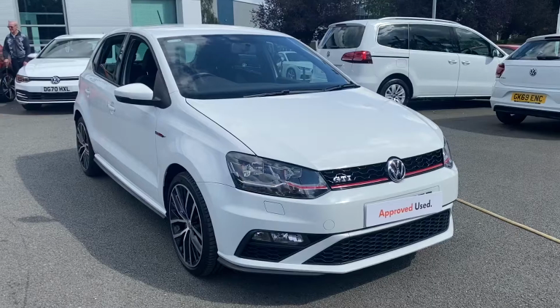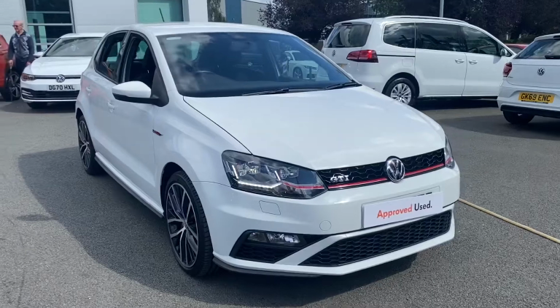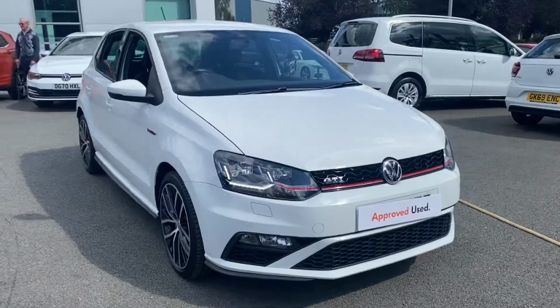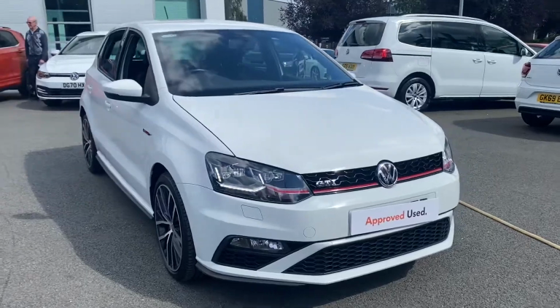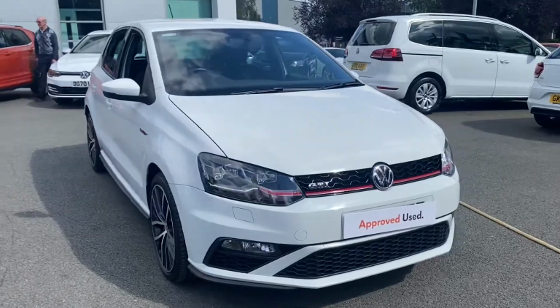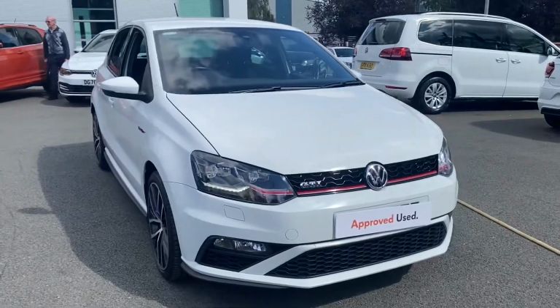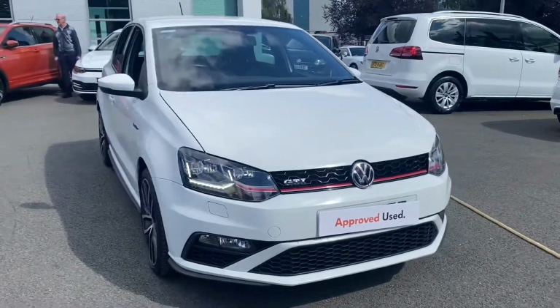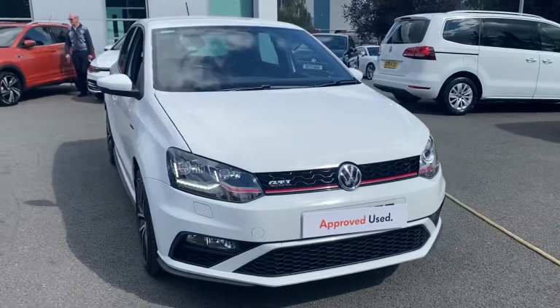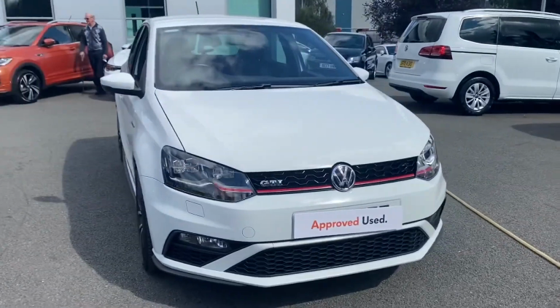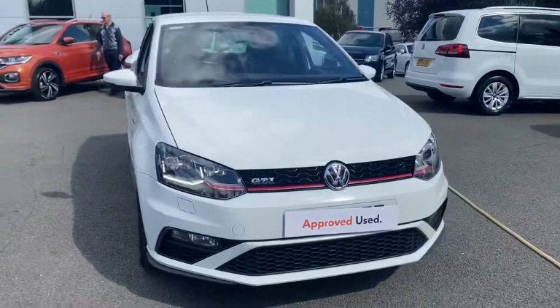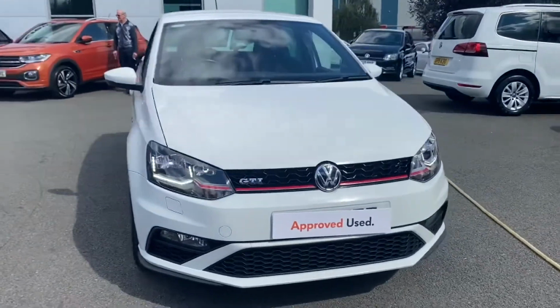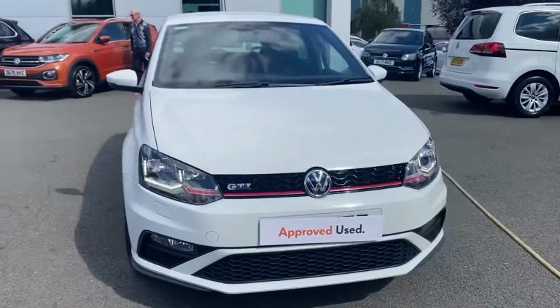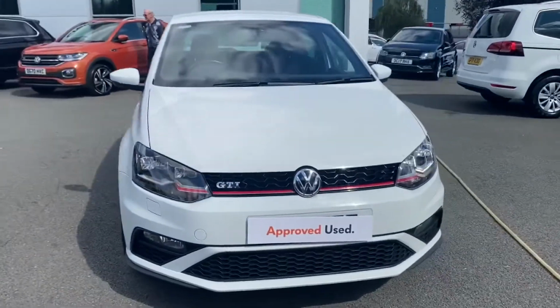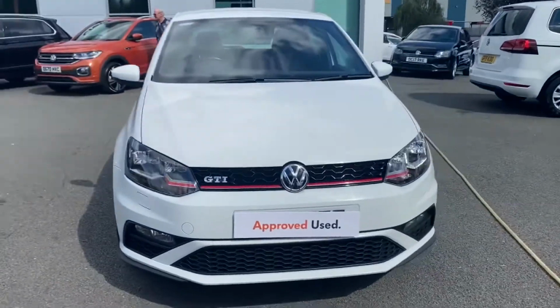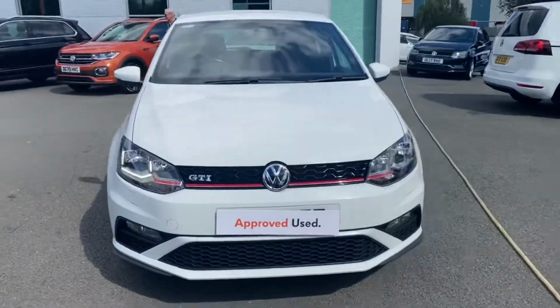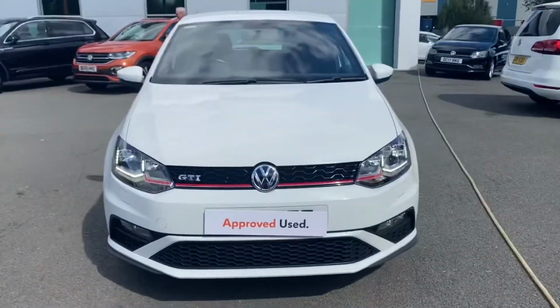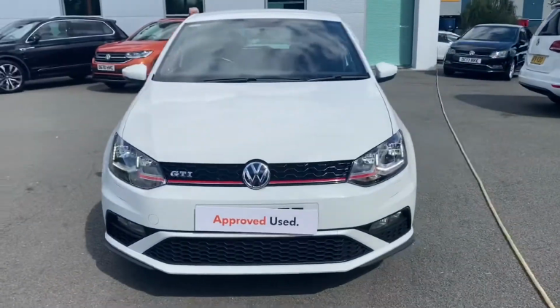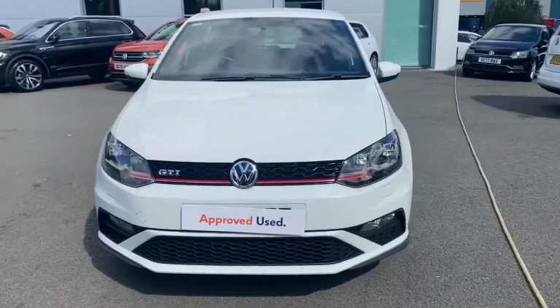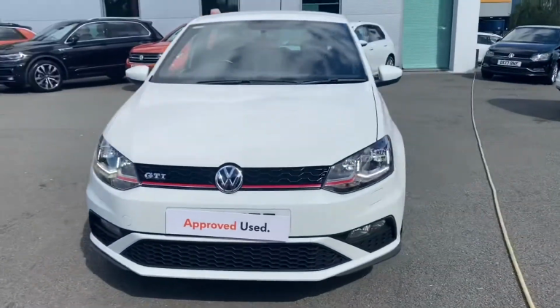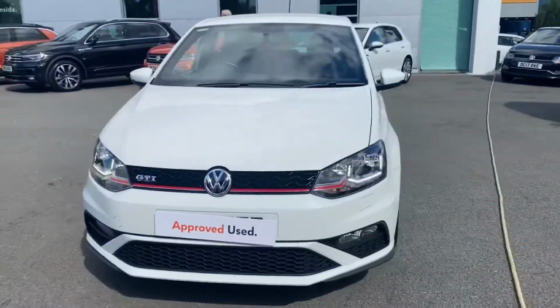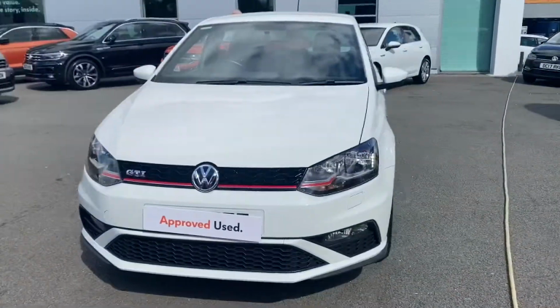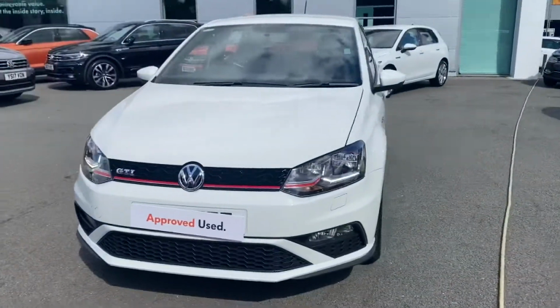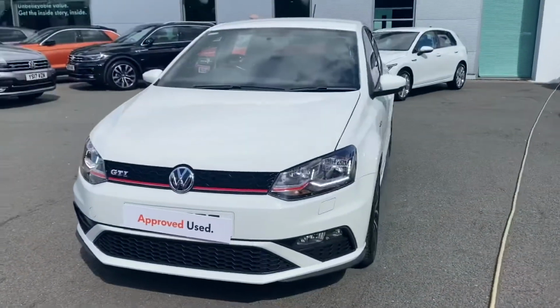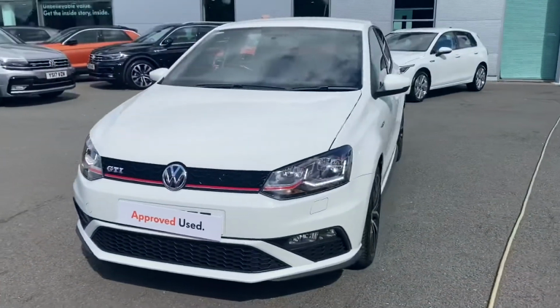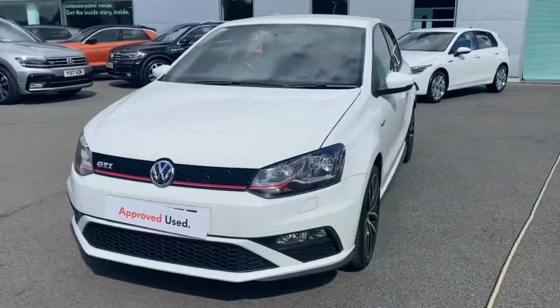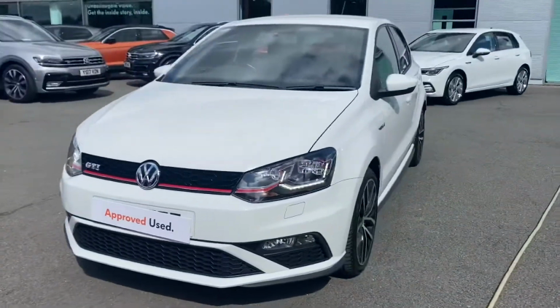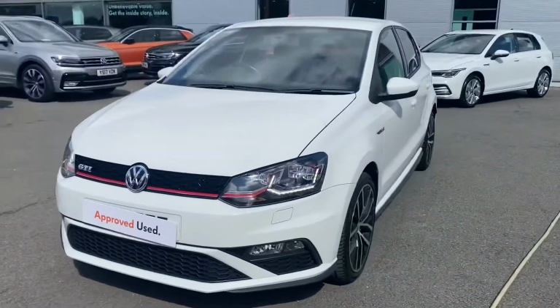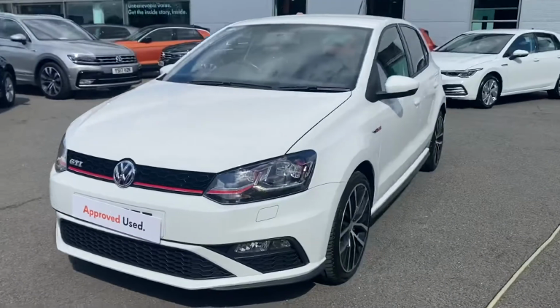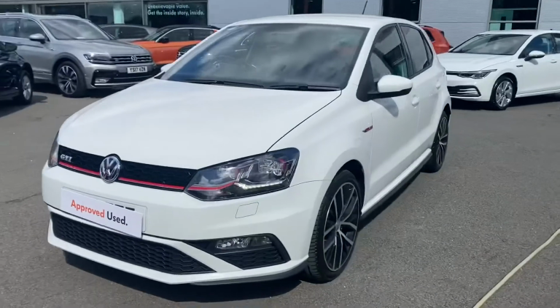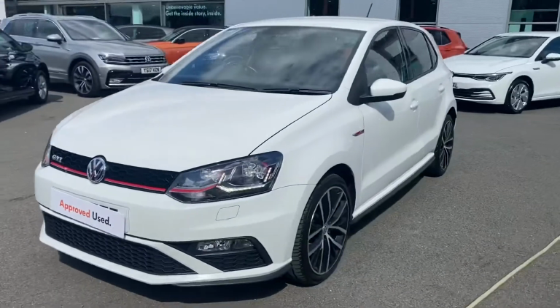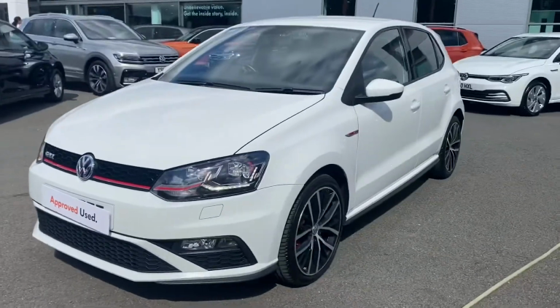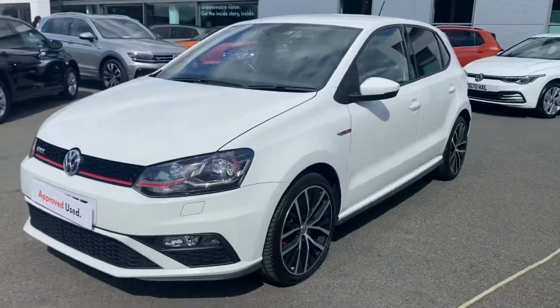Hello and welcome to Crewe Volkswagen. Today I'm going to be taking you on this approved used Polo GTI that we've currently got in stock.